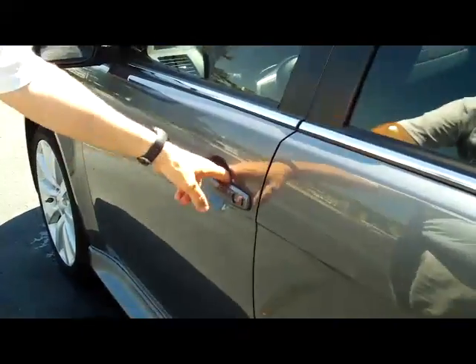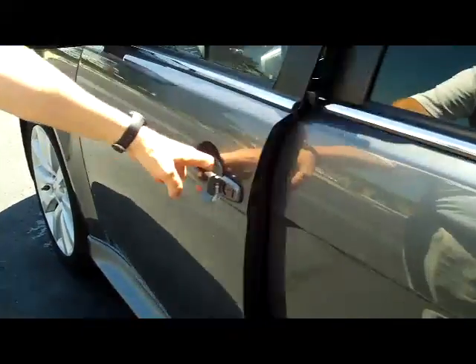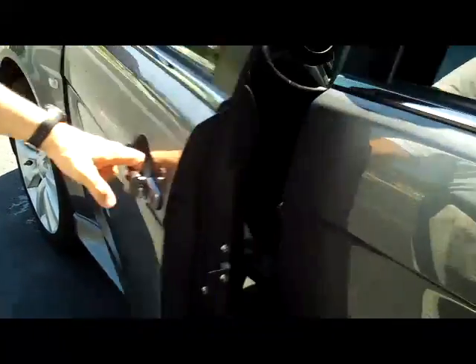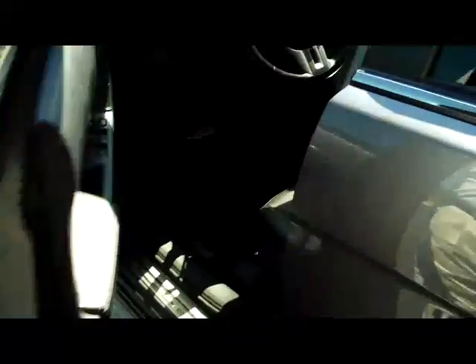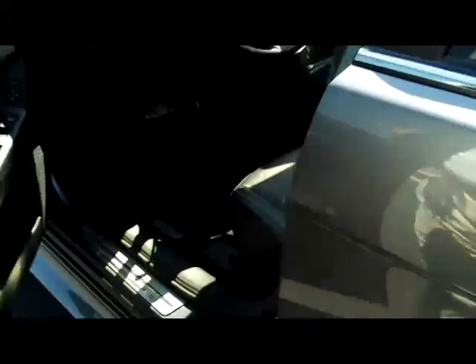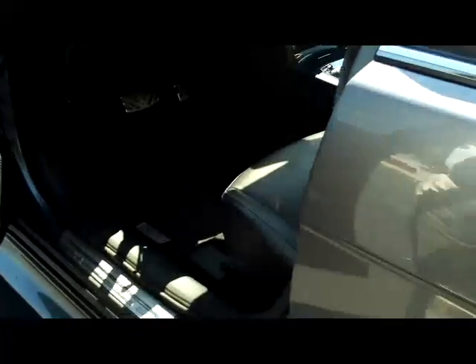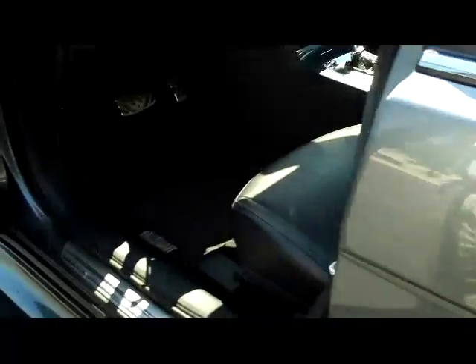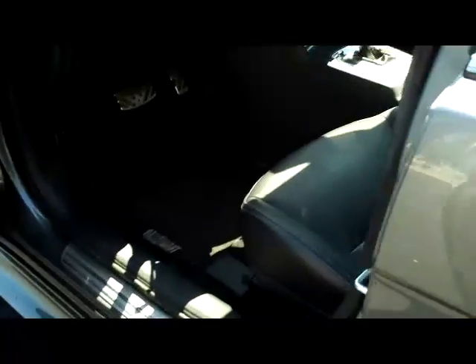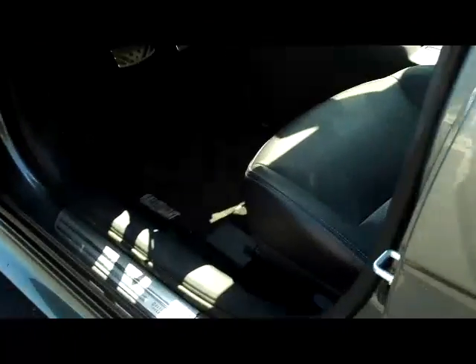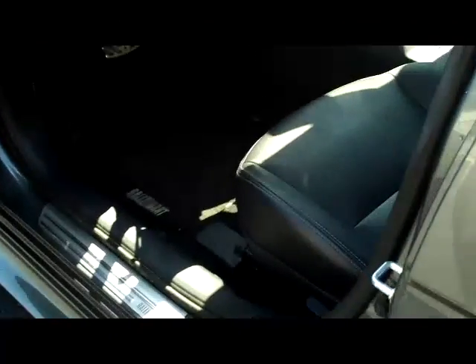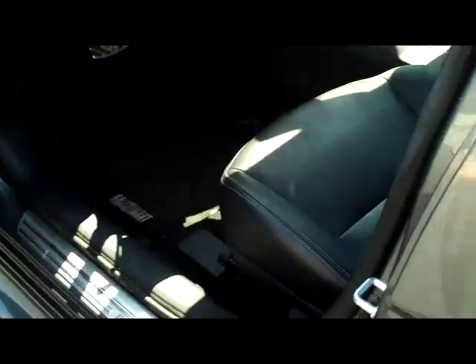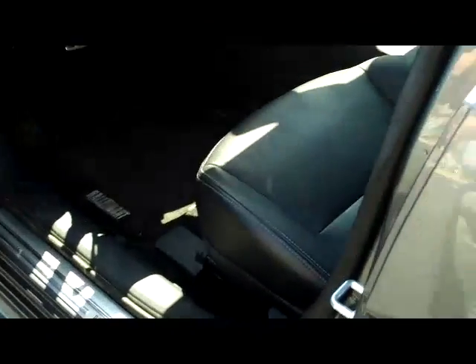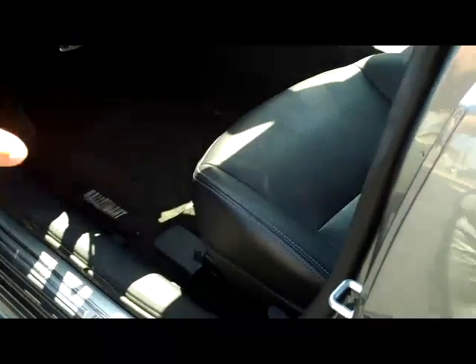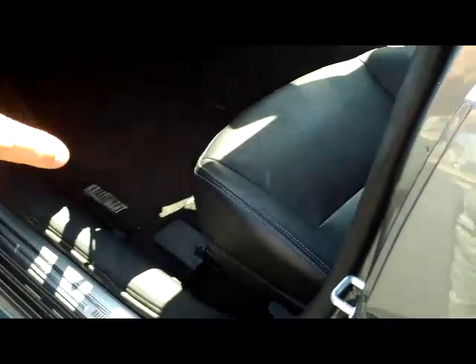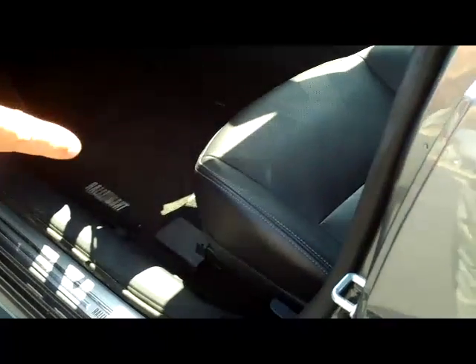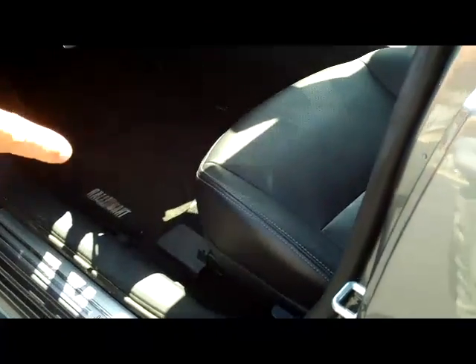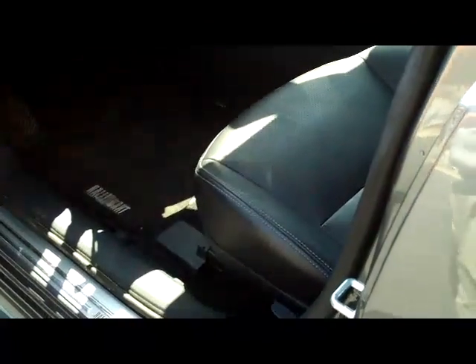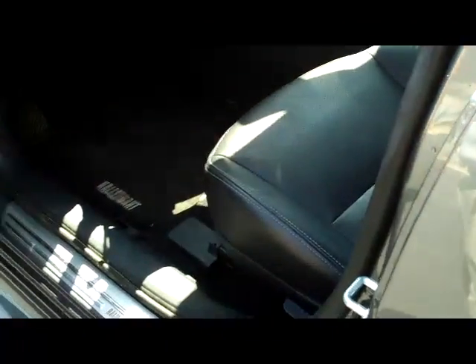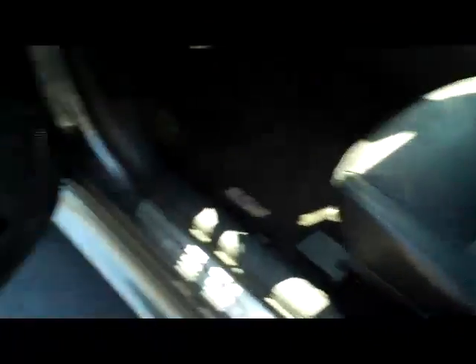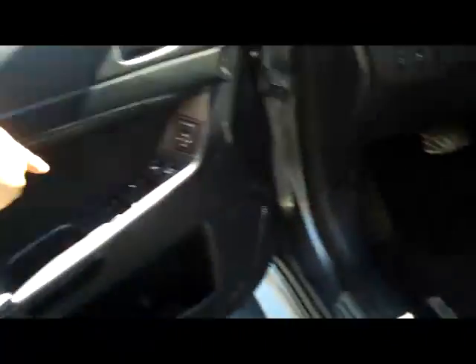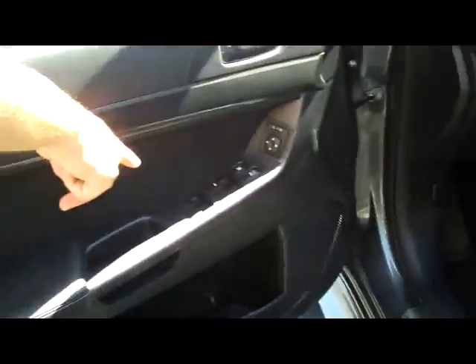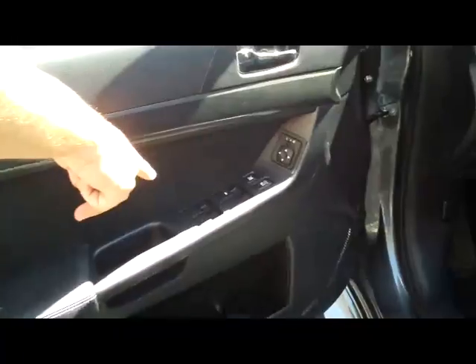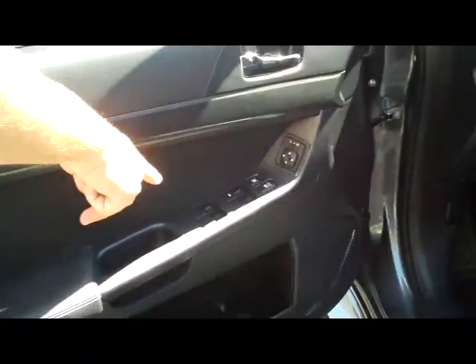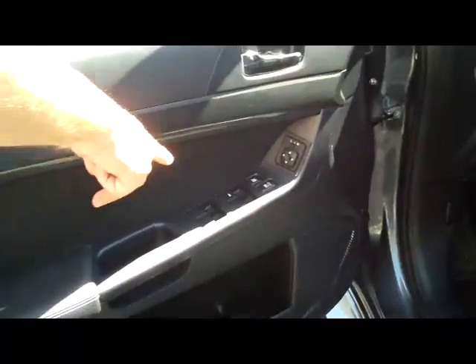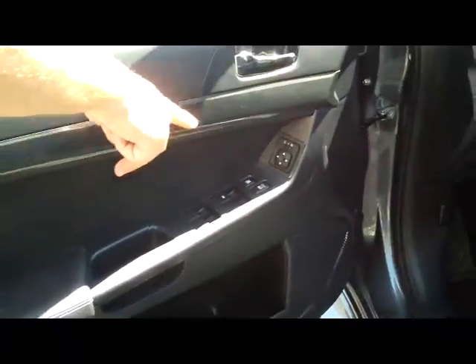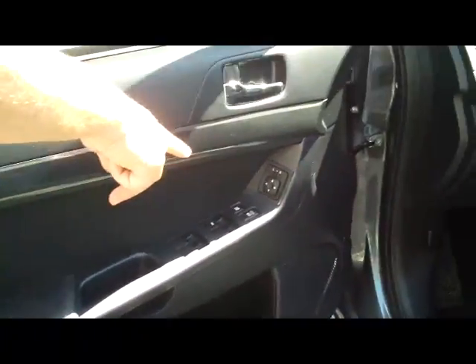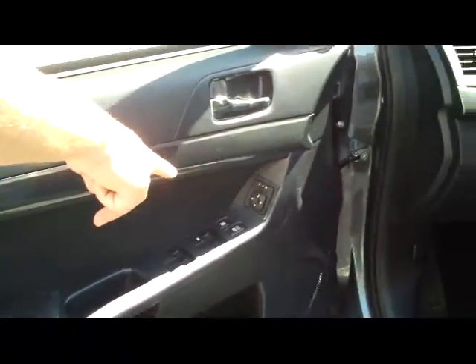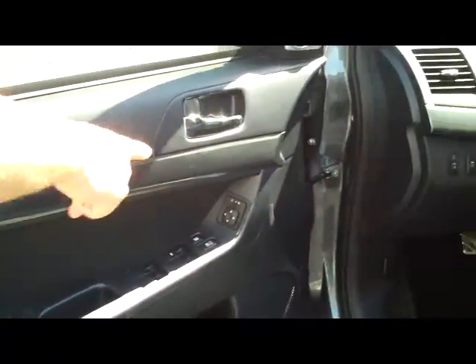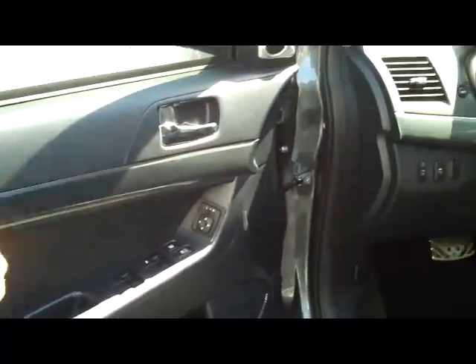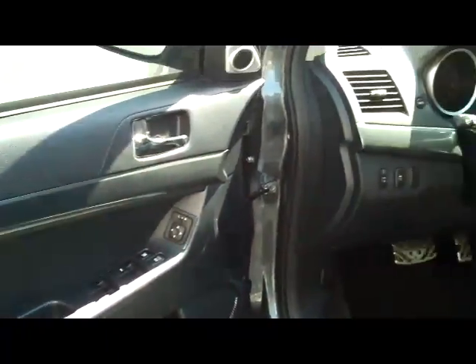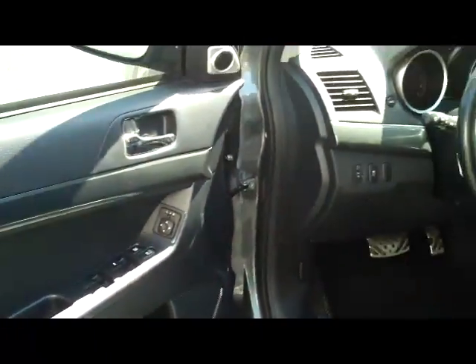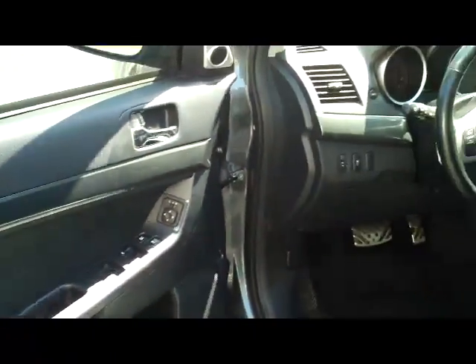You do have your manual adjustments on the driver's seat, power windows, power locks, and power mirrors.